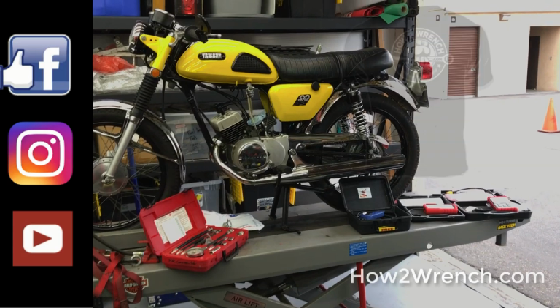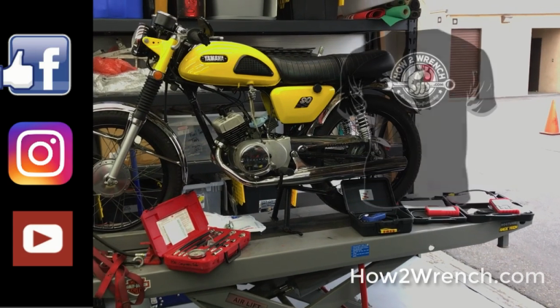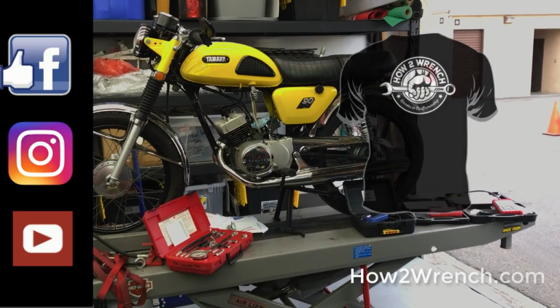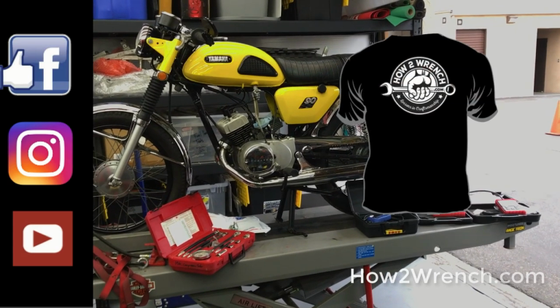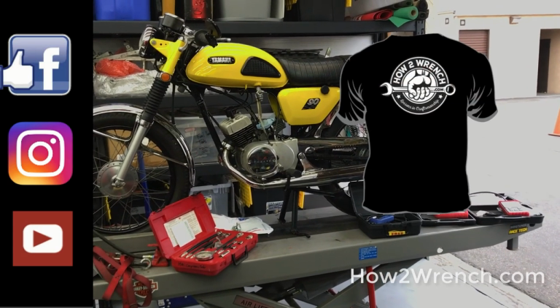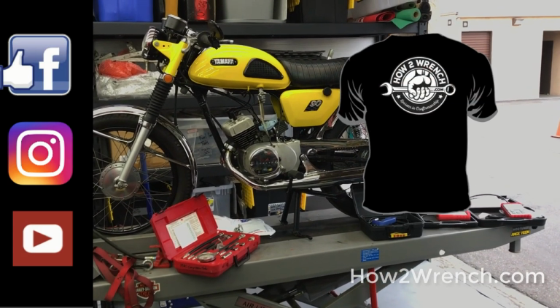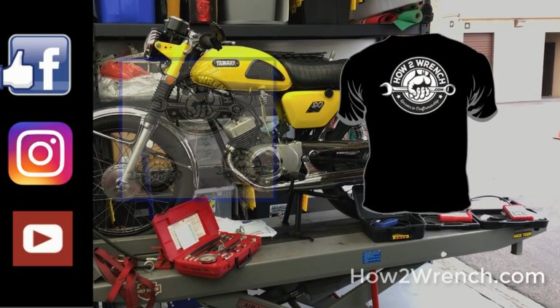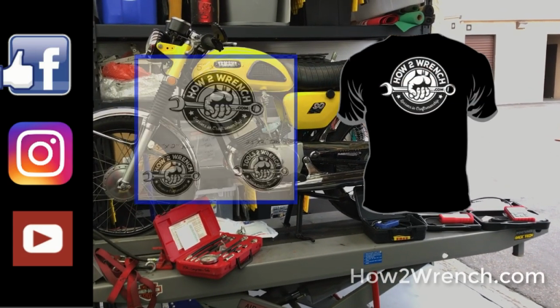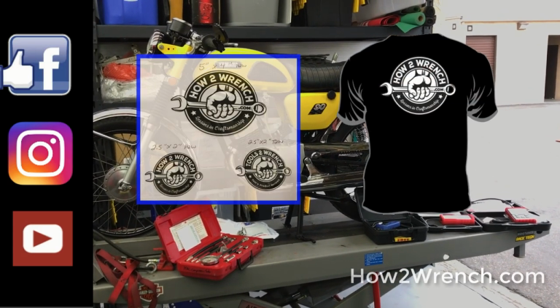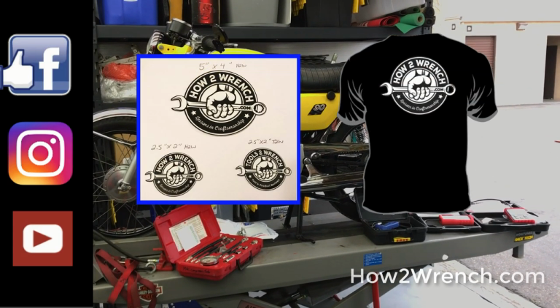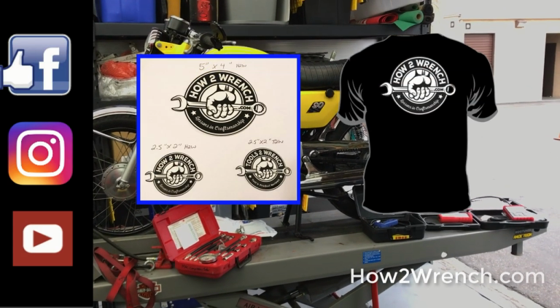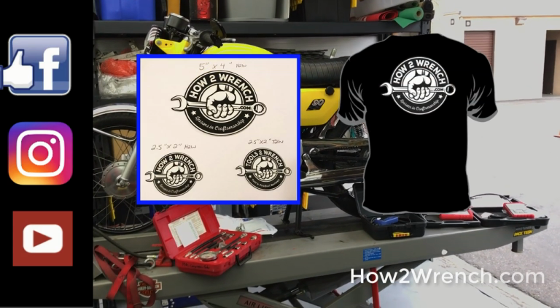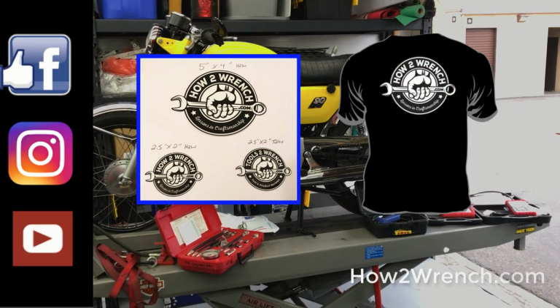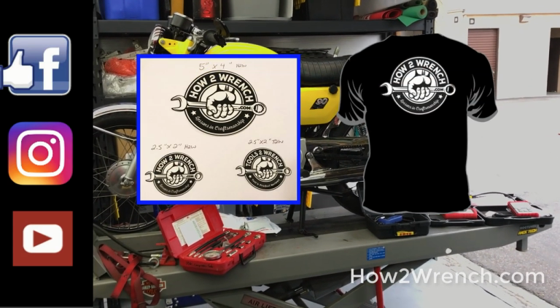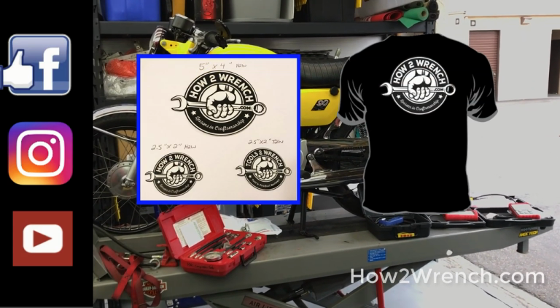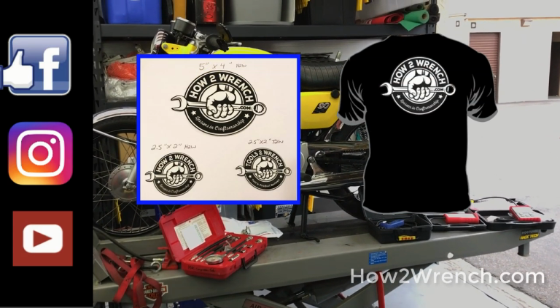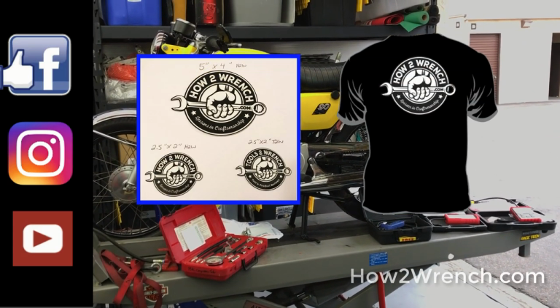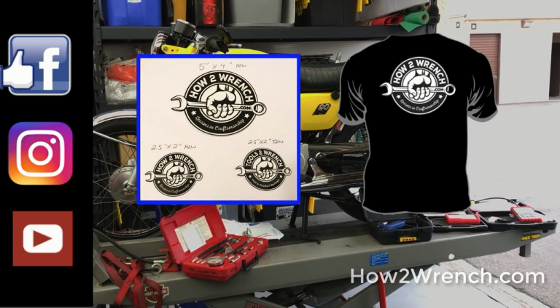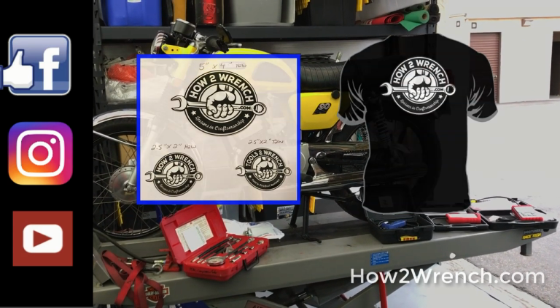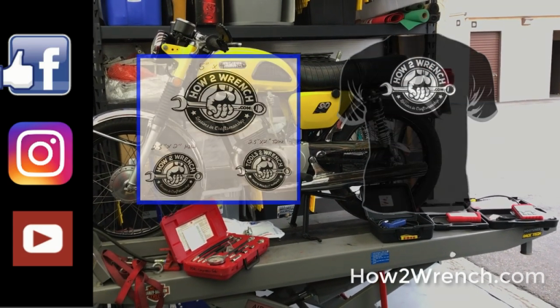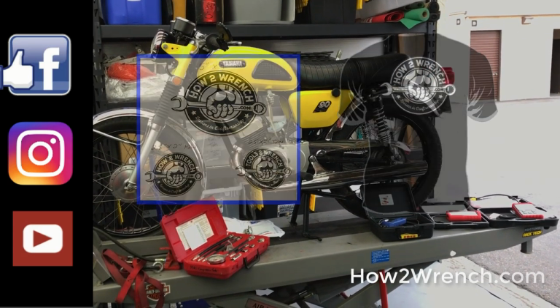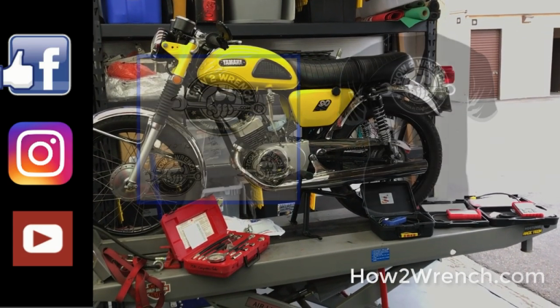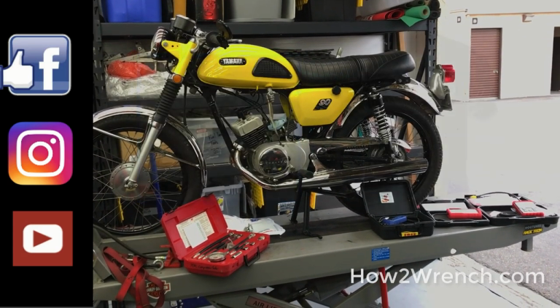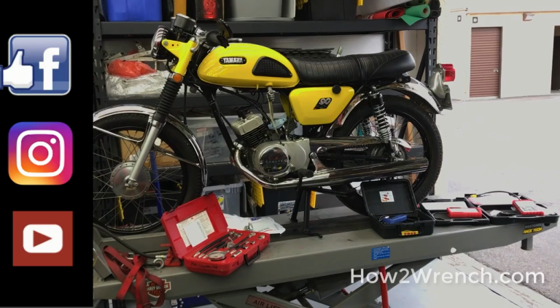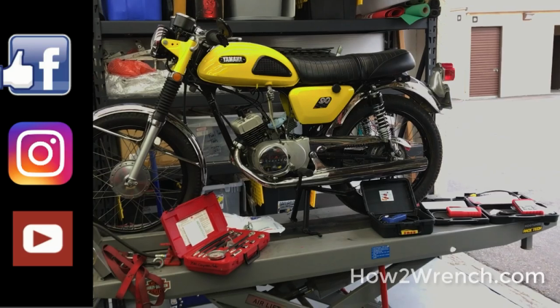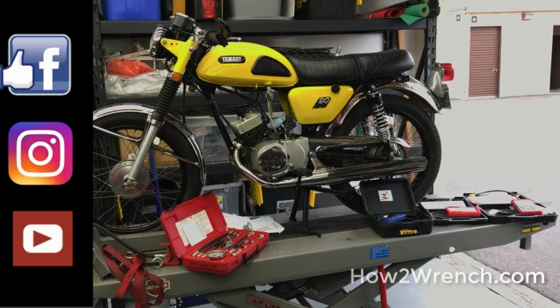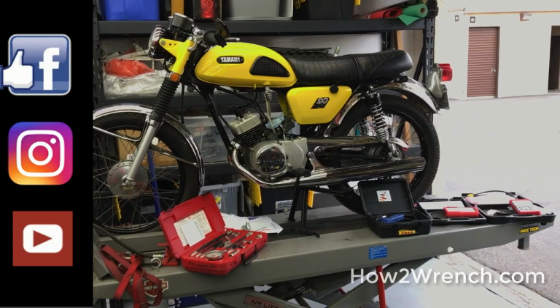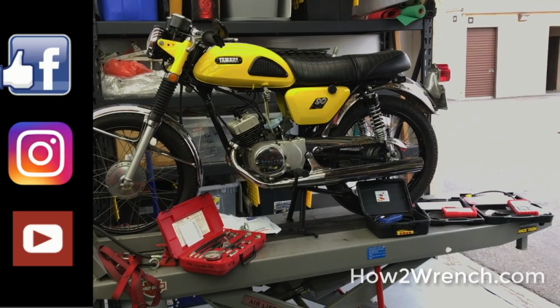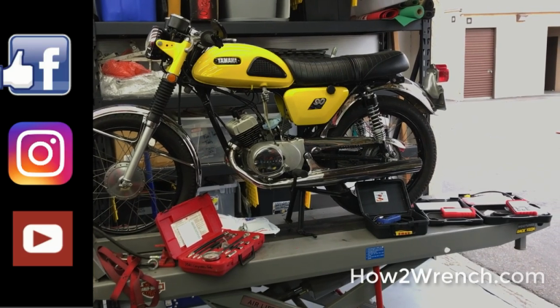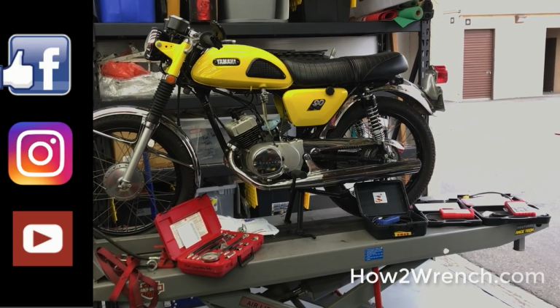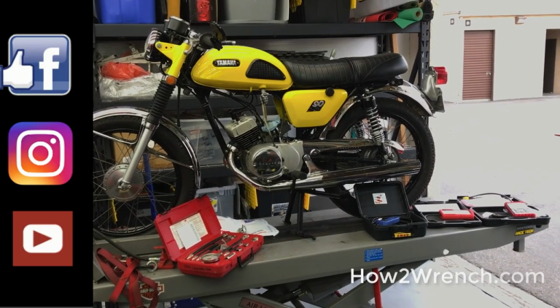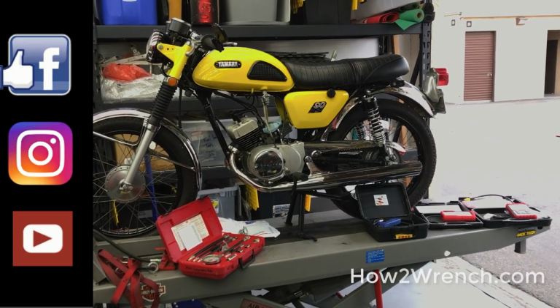Get your t-shirt, your stickers, whatever. Thanks again for being part of our work. Make it a great day and, as always, keep wrenching.